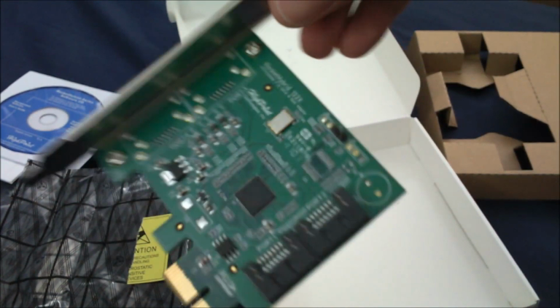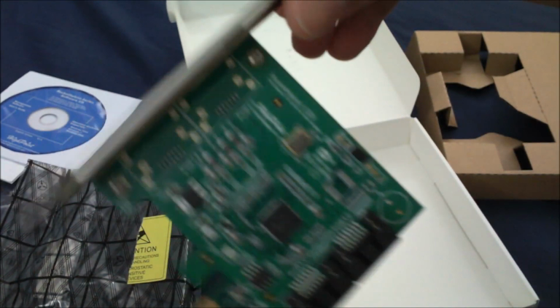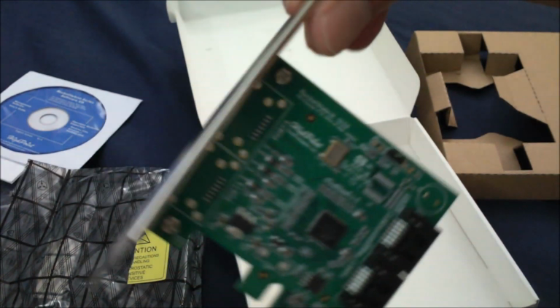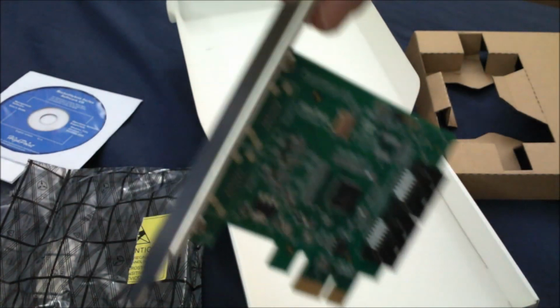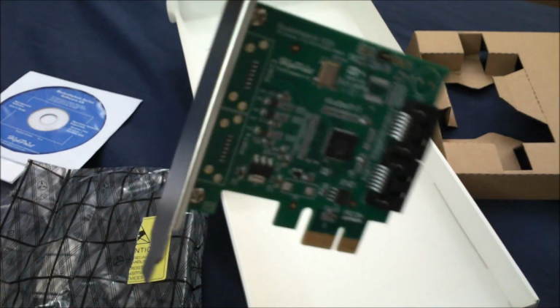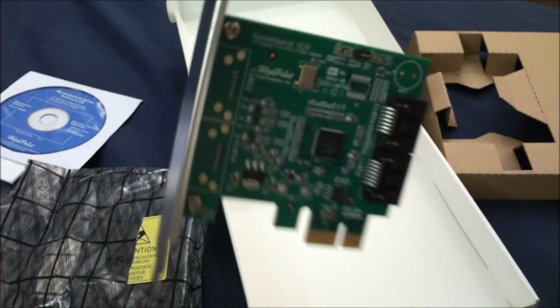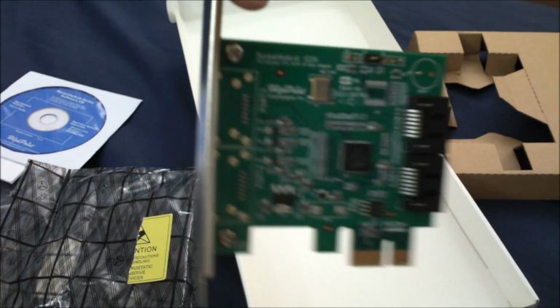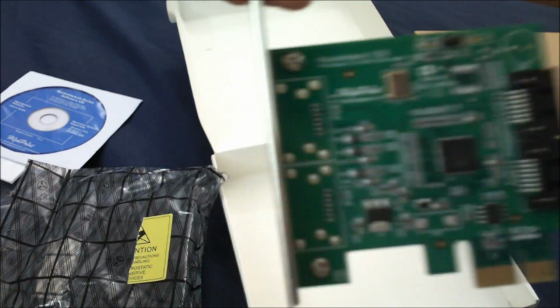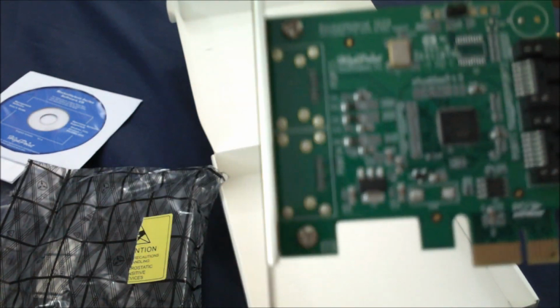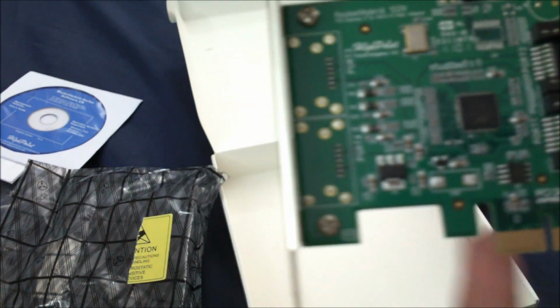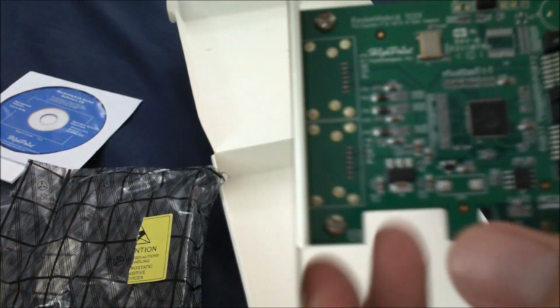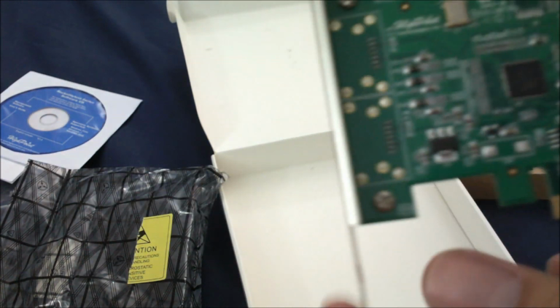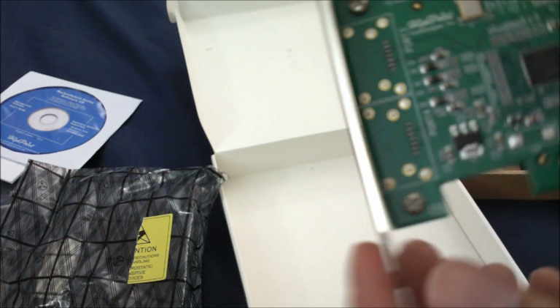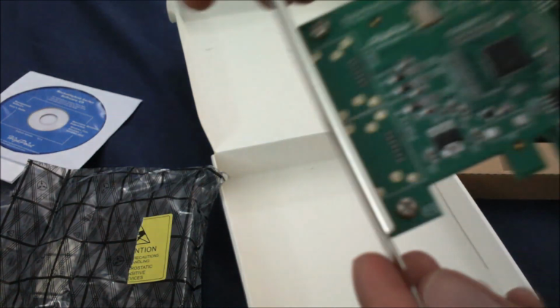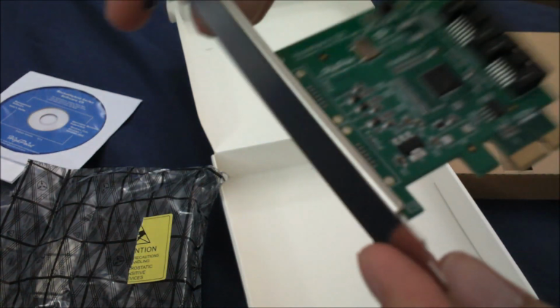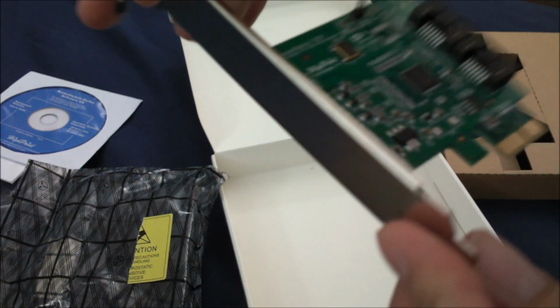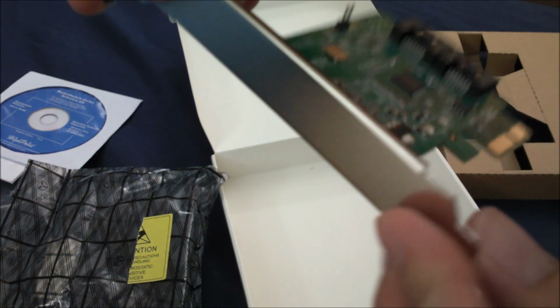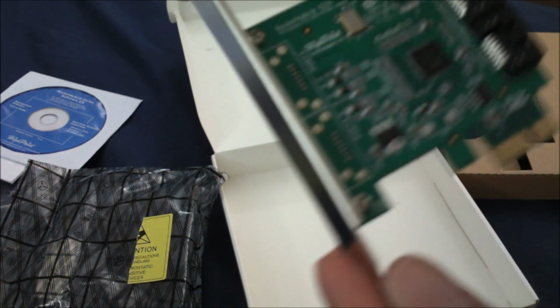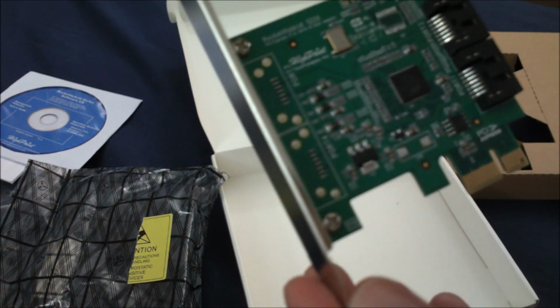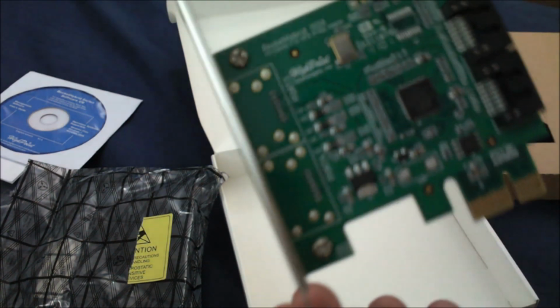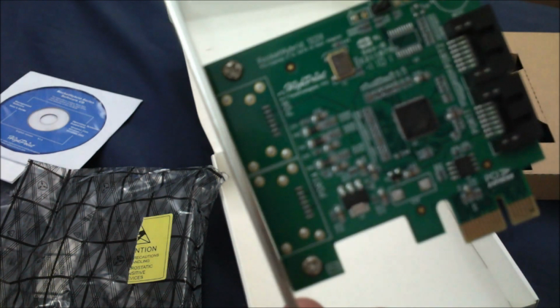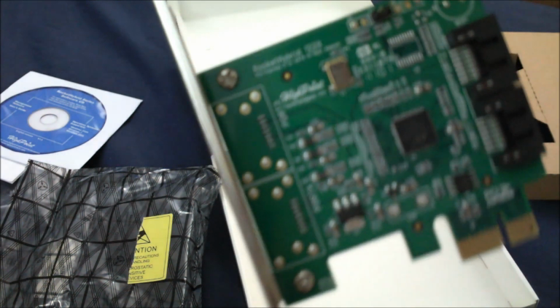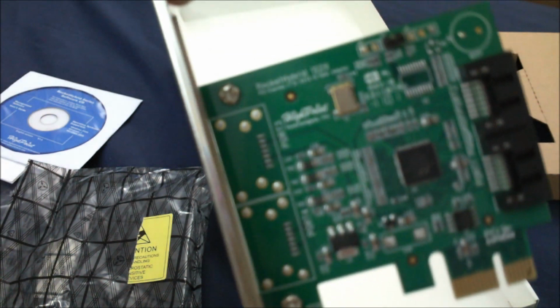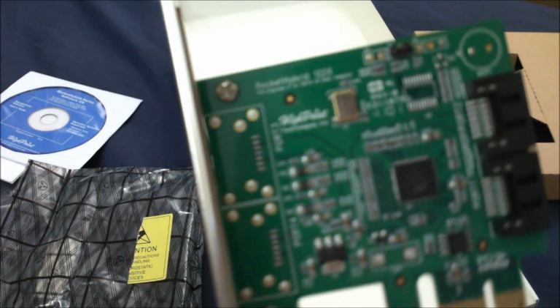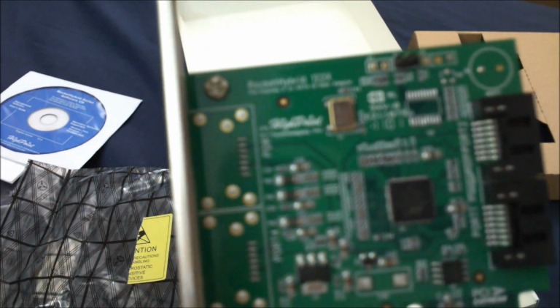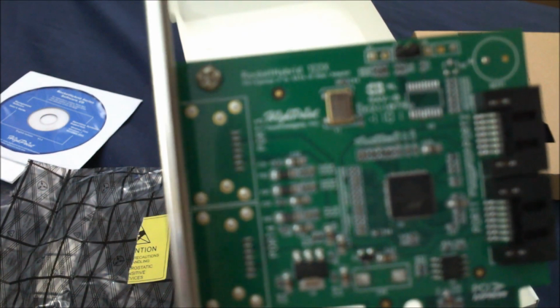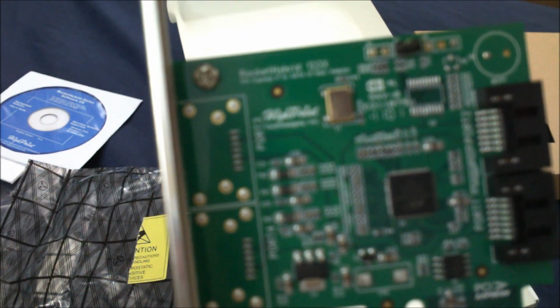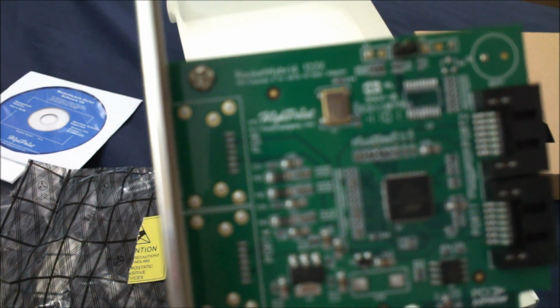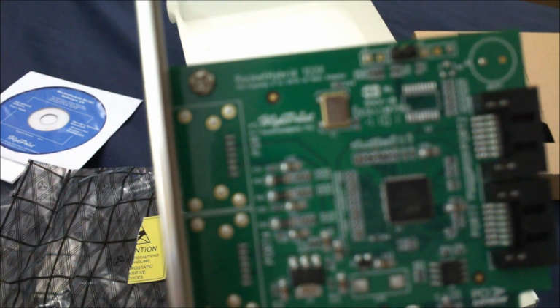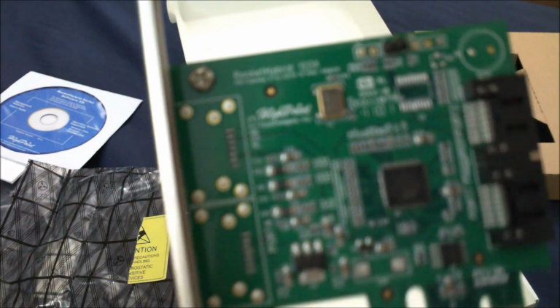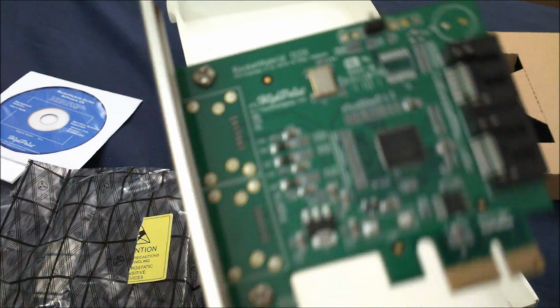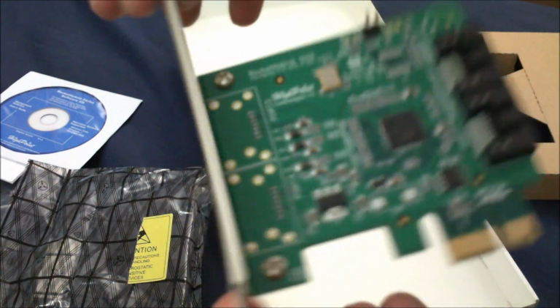You're not supposed to see the serial number, okay.